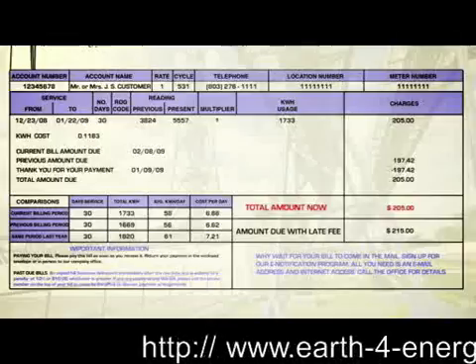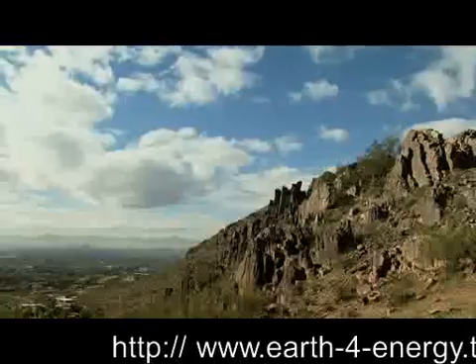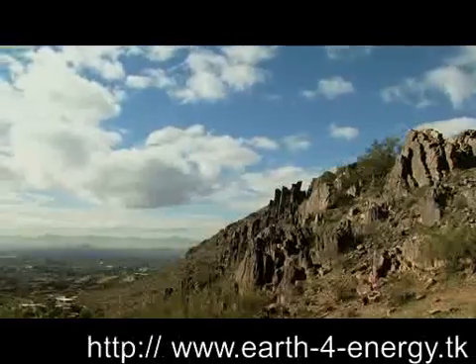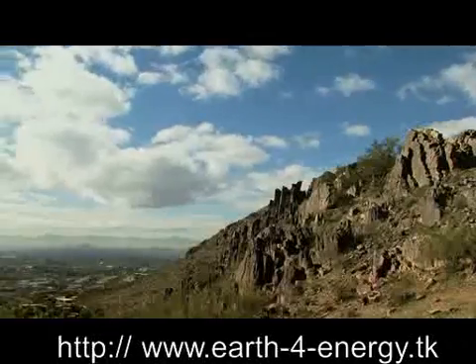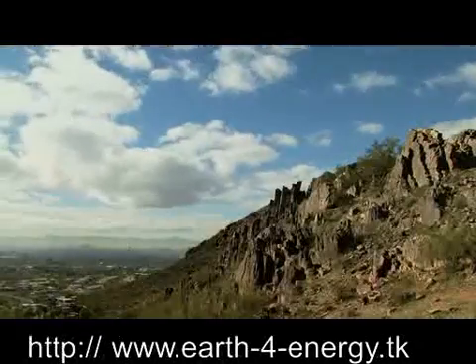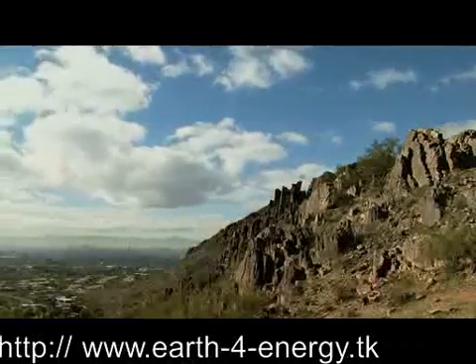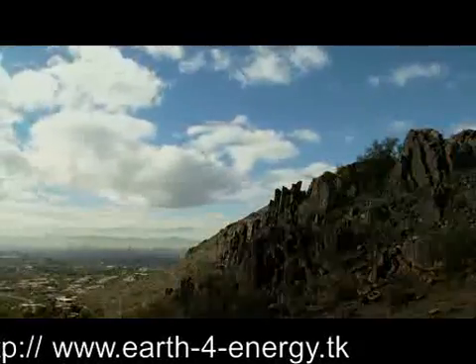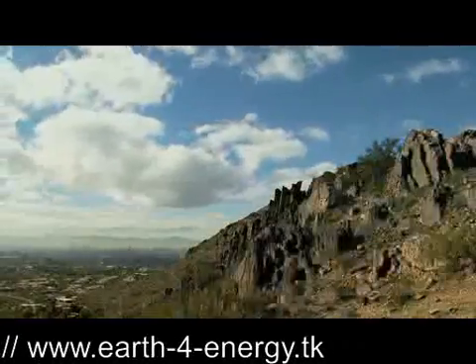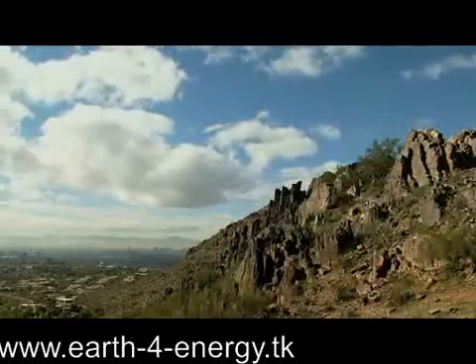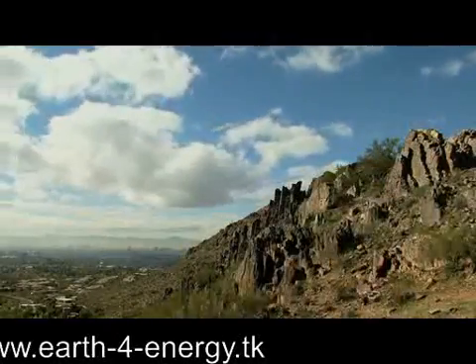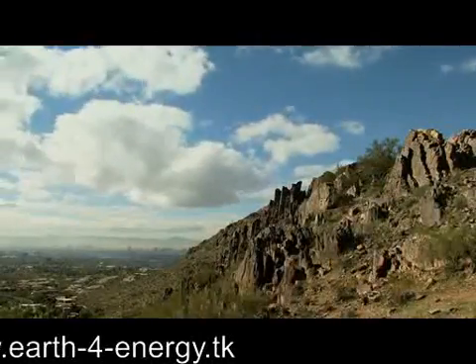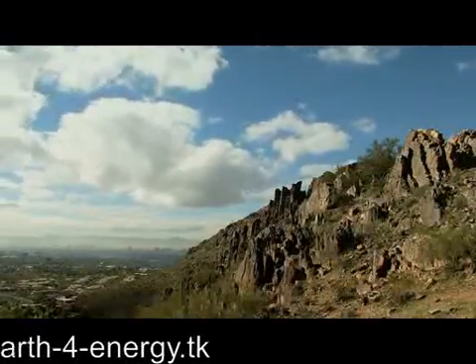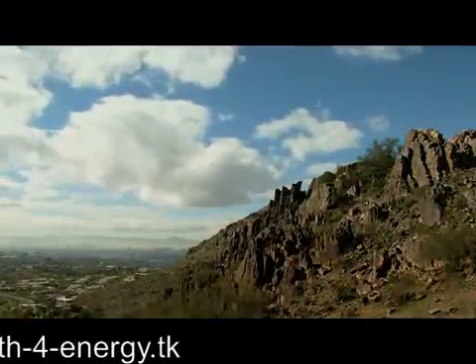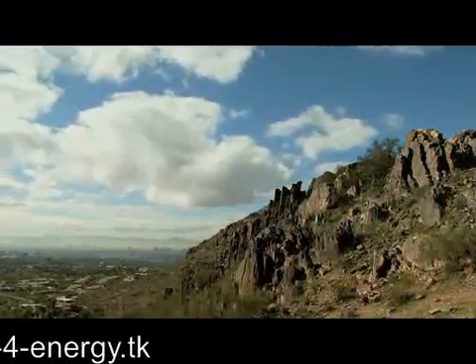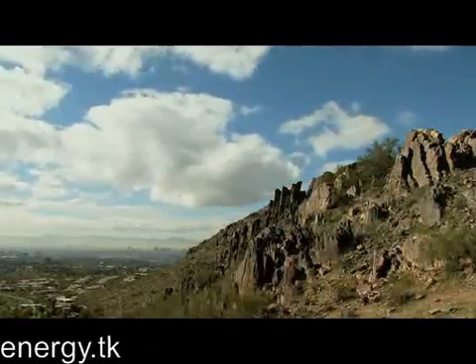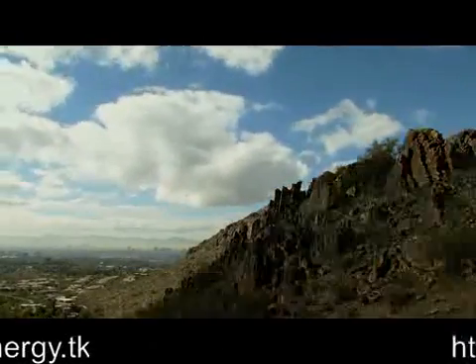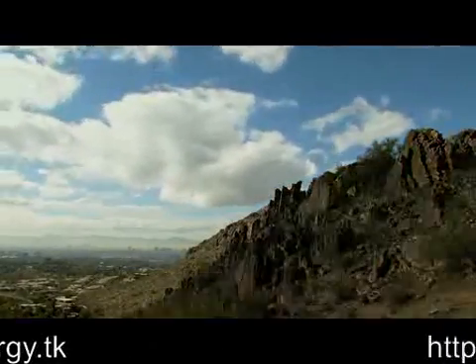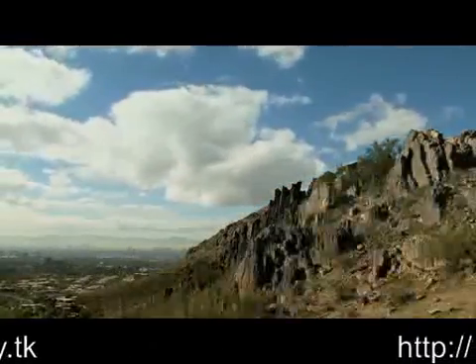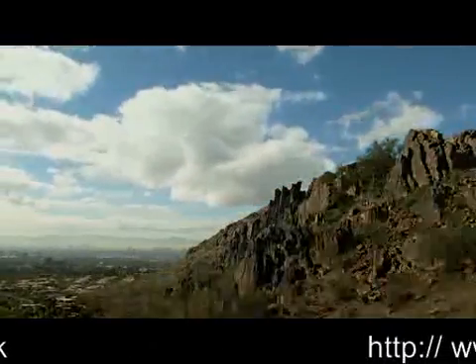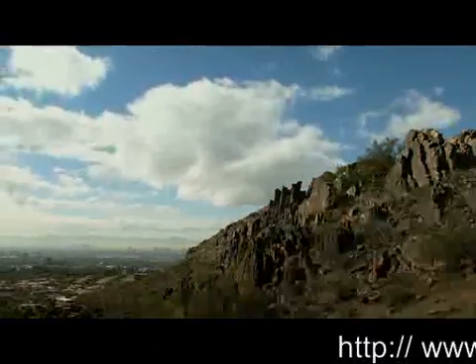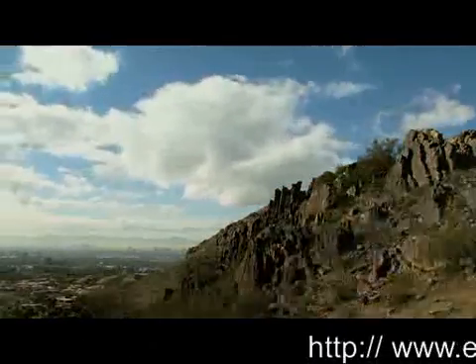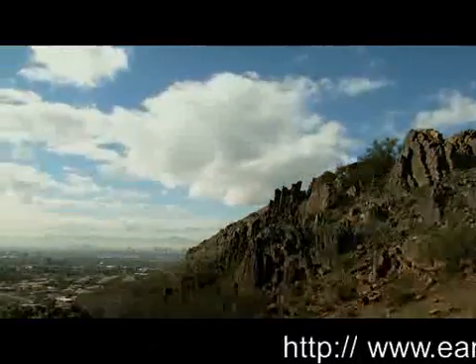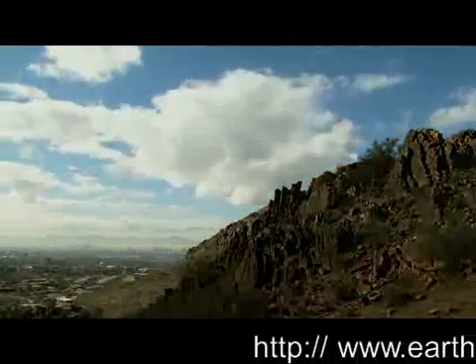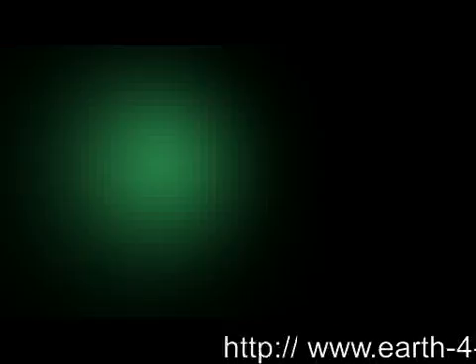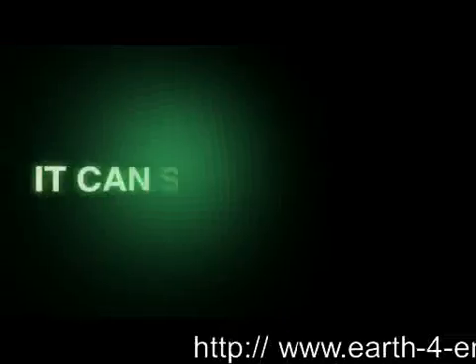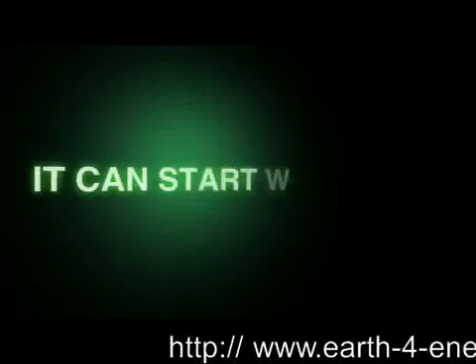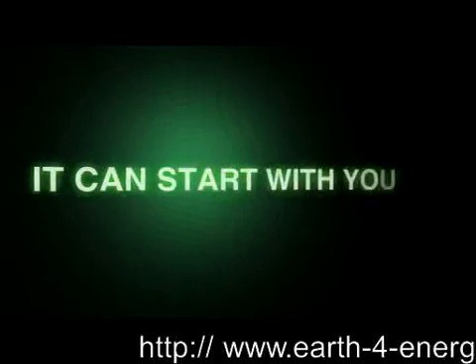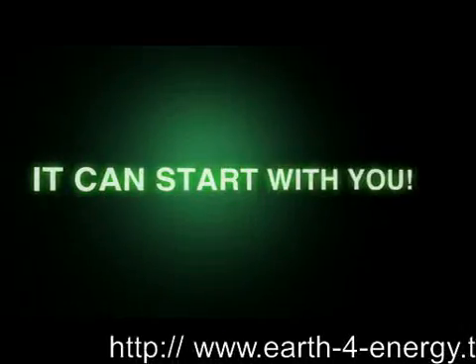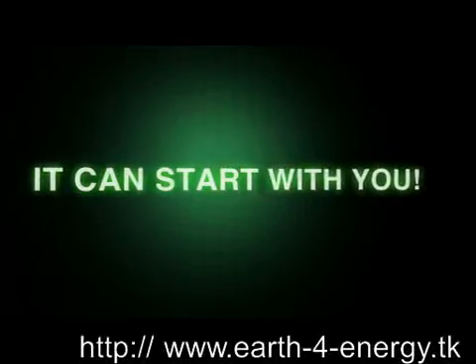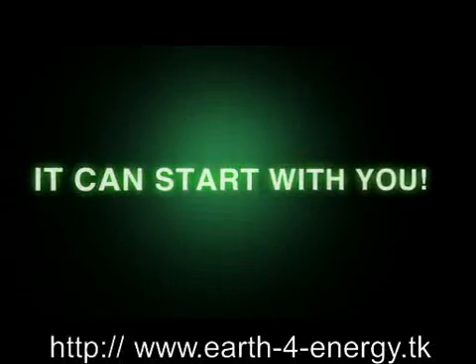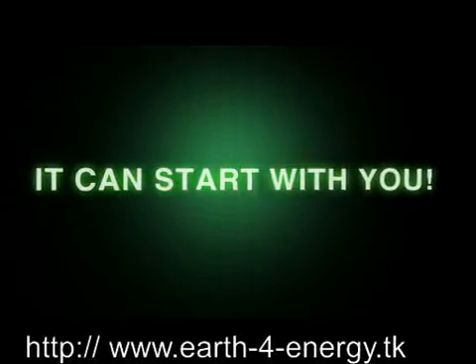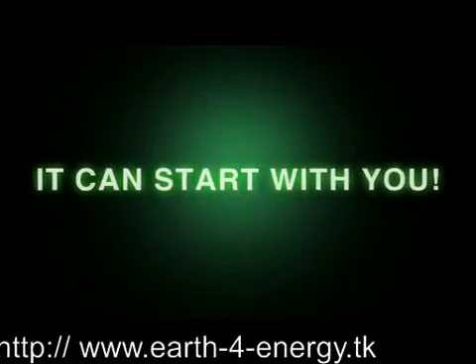Imagine the environmental benefits if every one of us used renewable energy. It can start with you, and here's how.